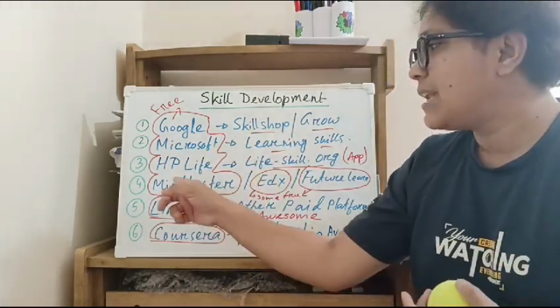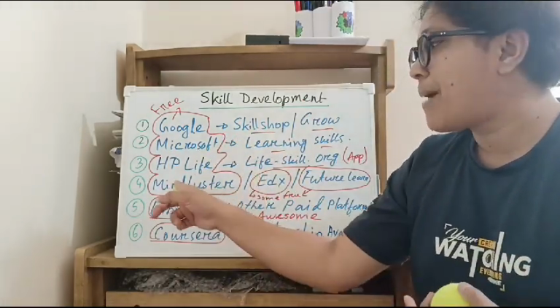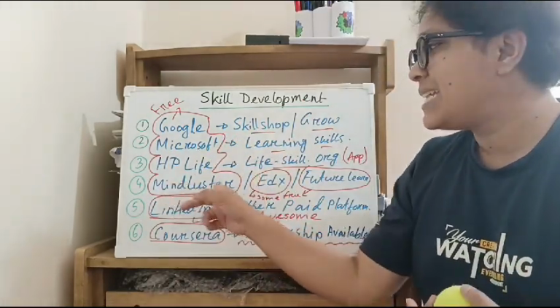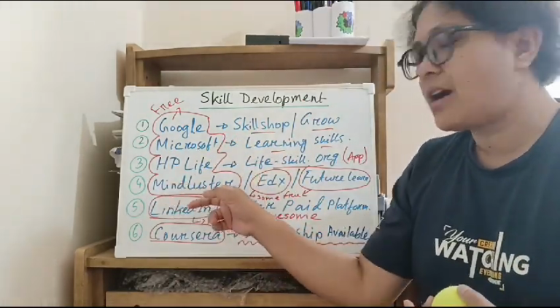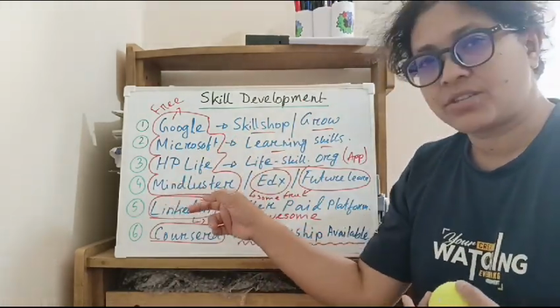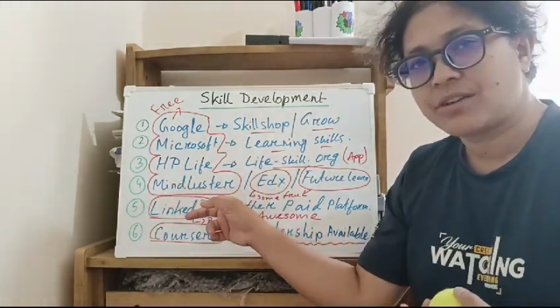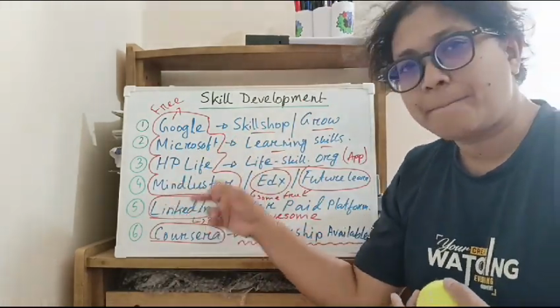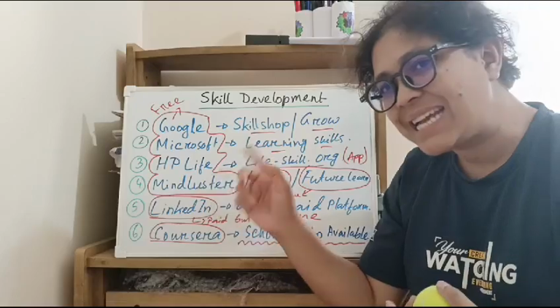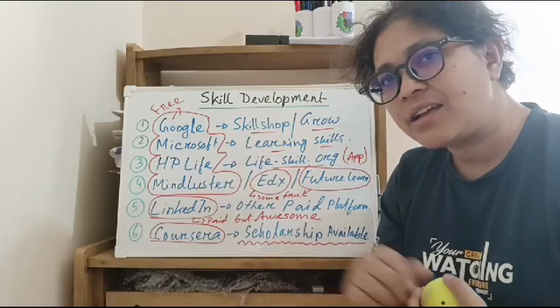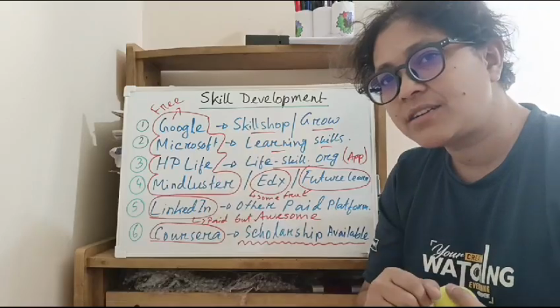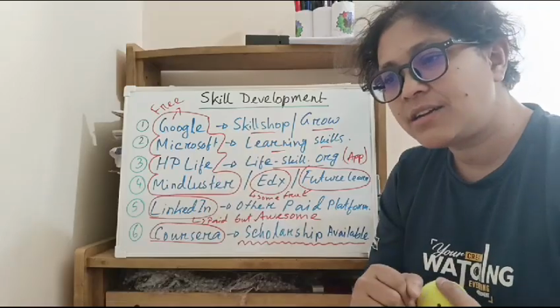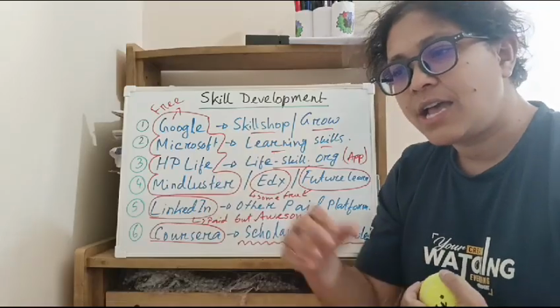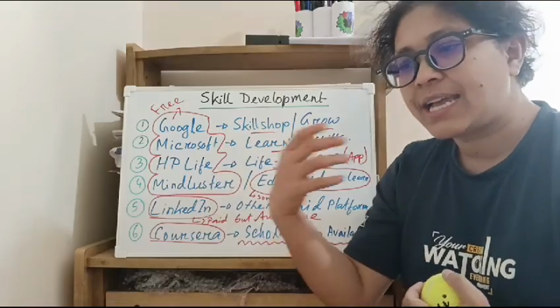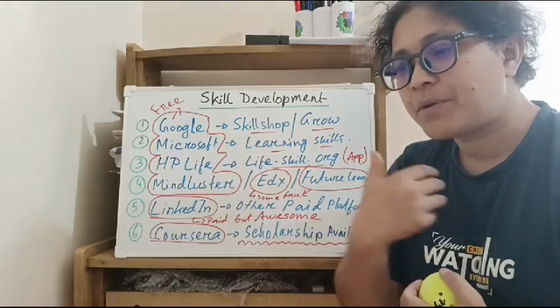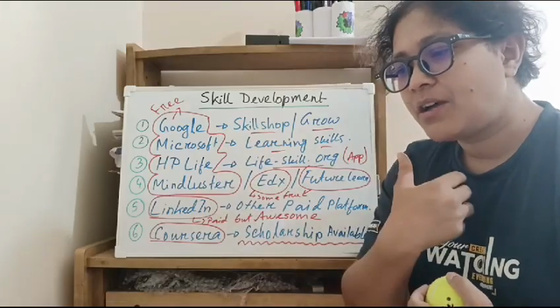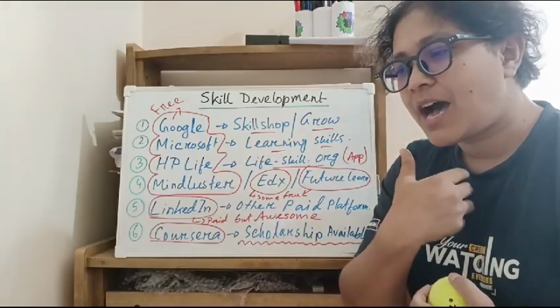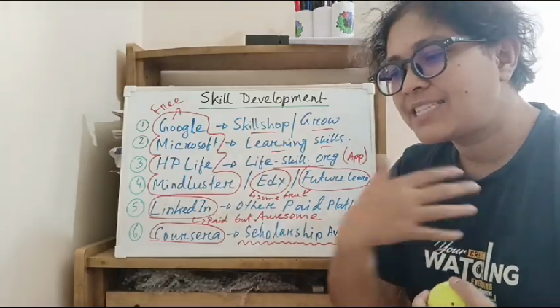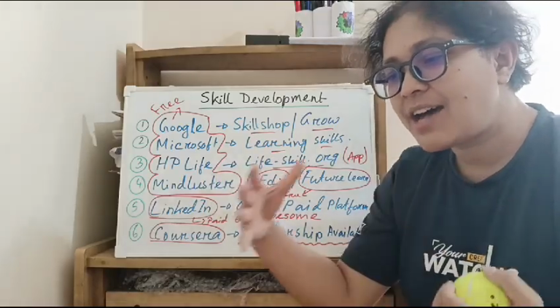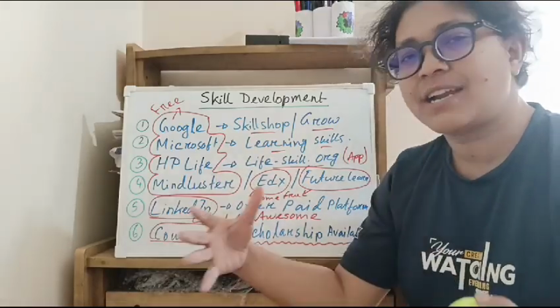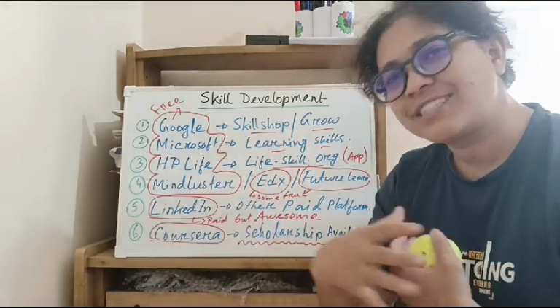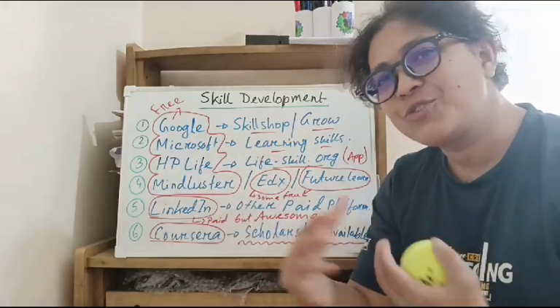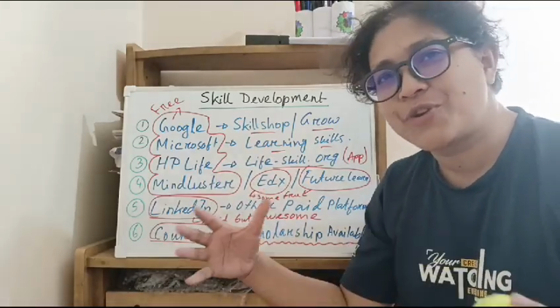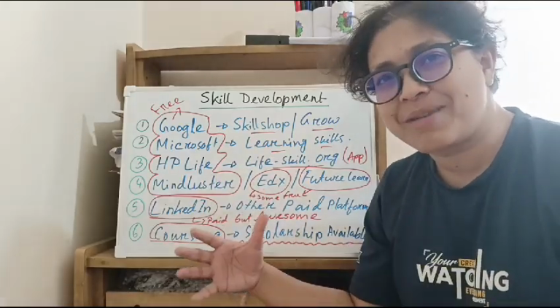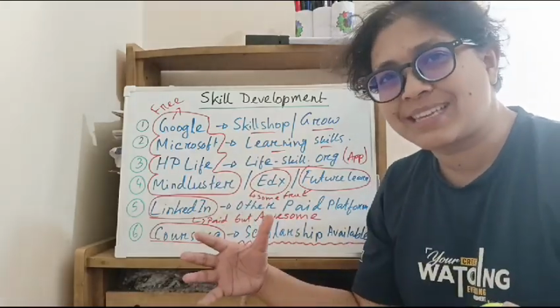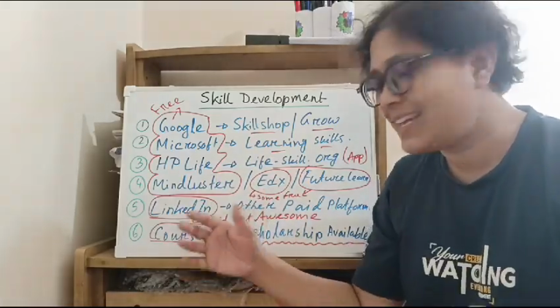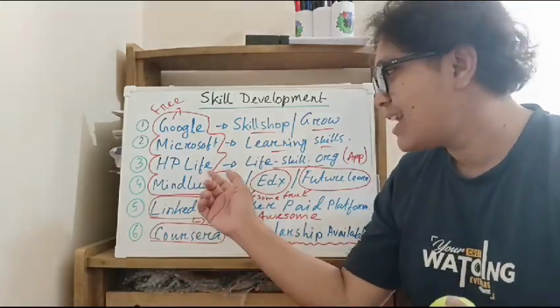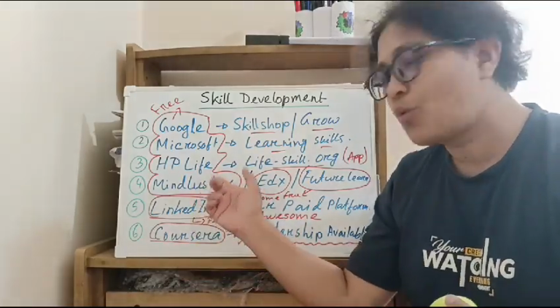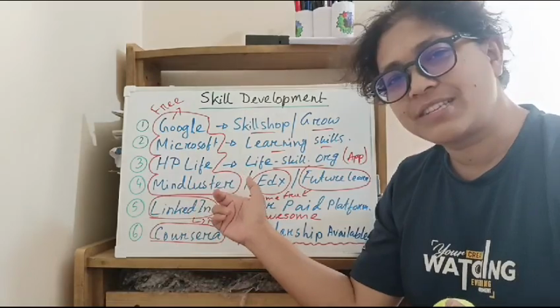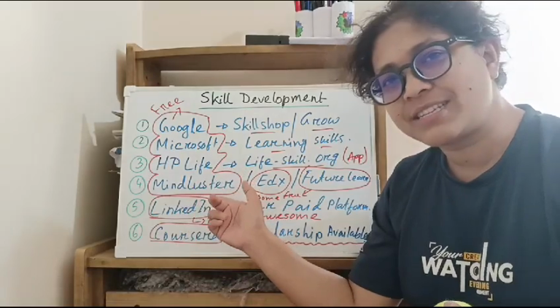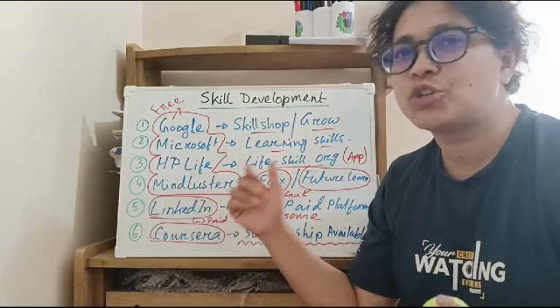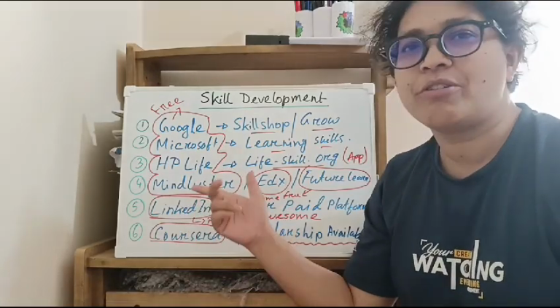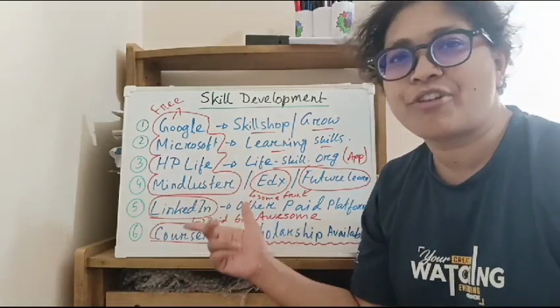Then Mind Luster. Mind Luster will have over 1,000 courses available totally for free.